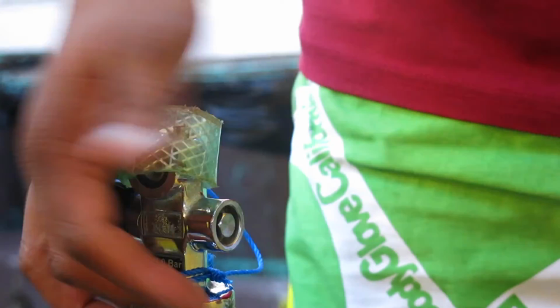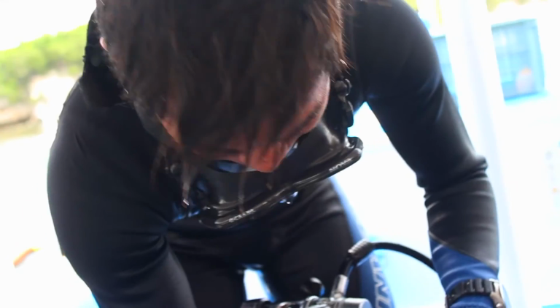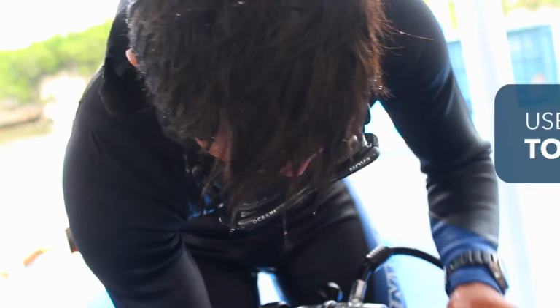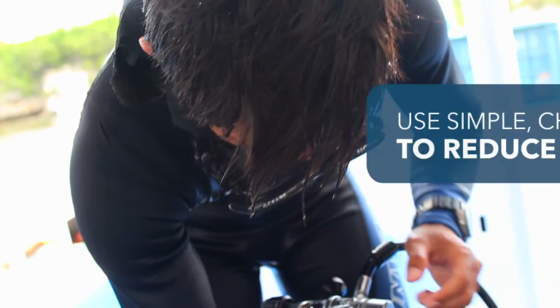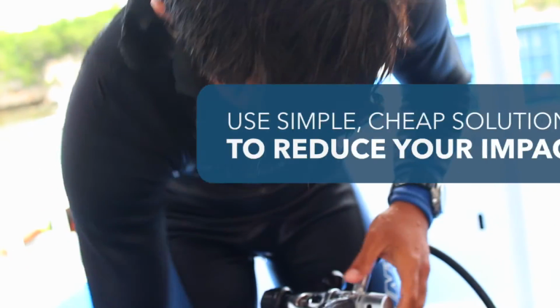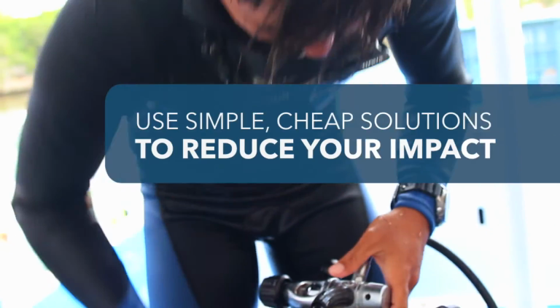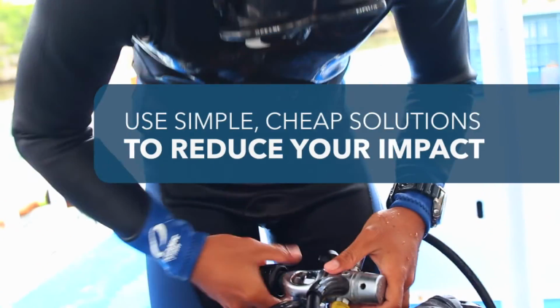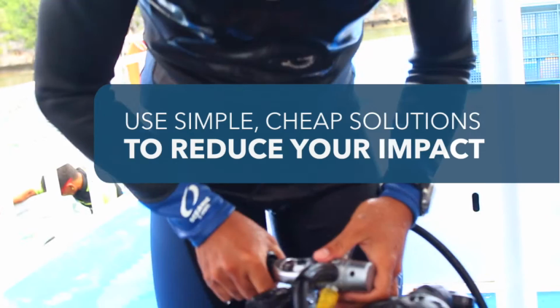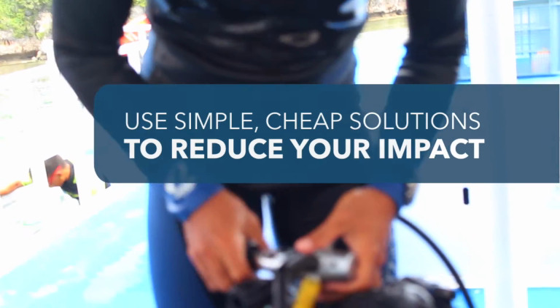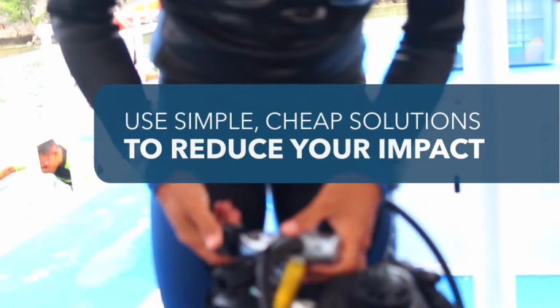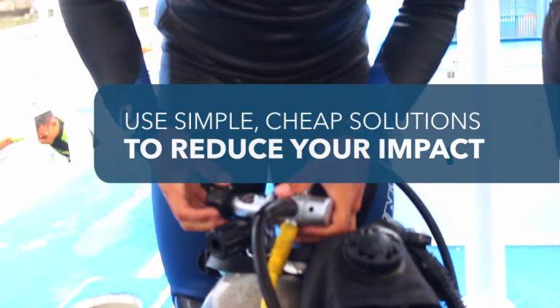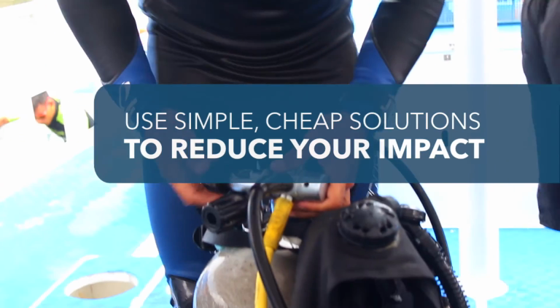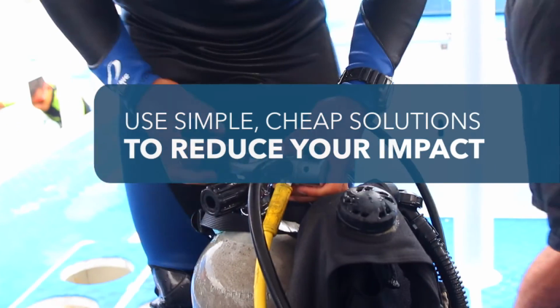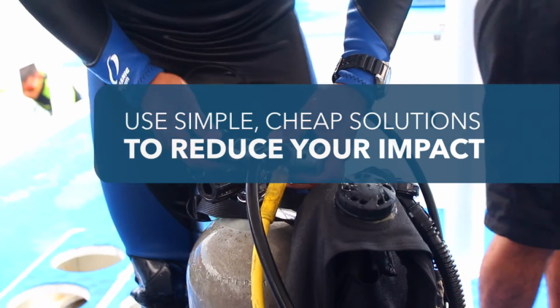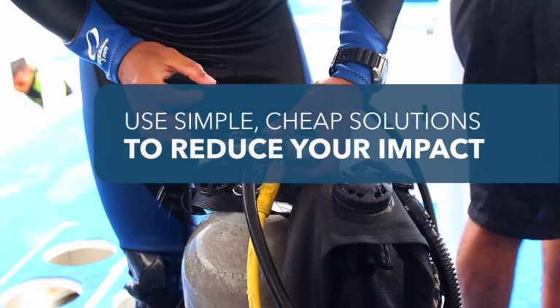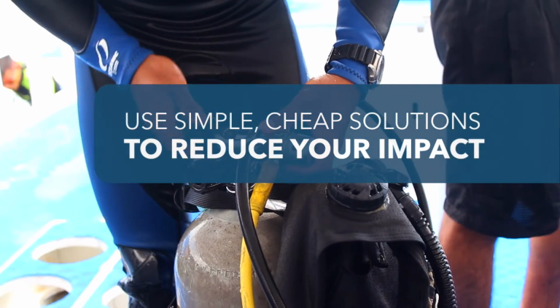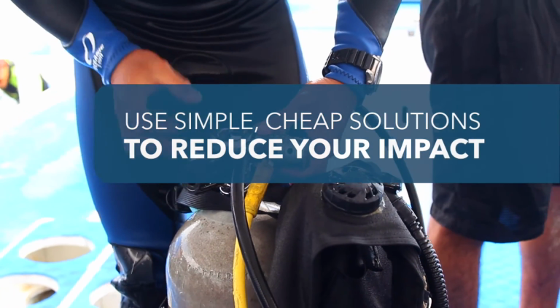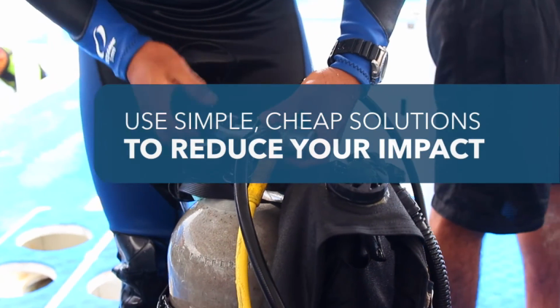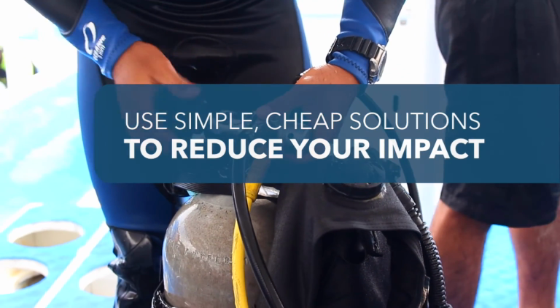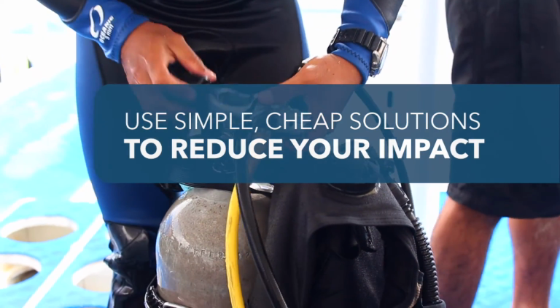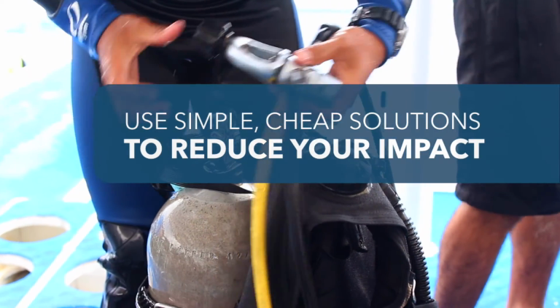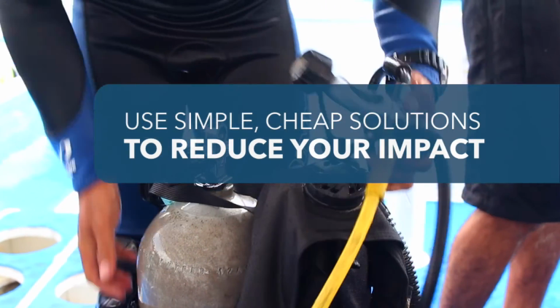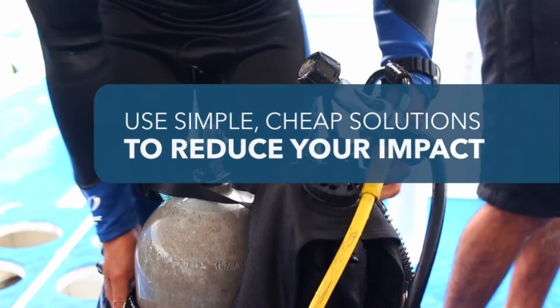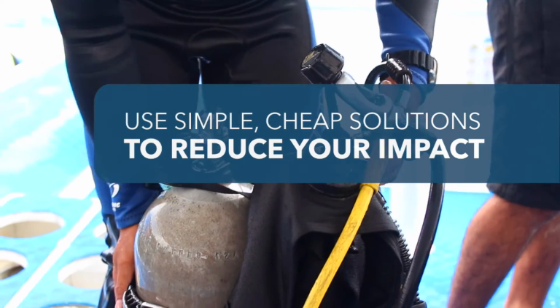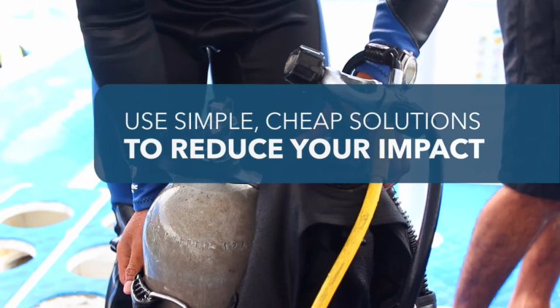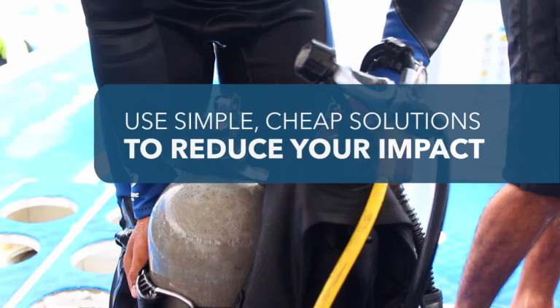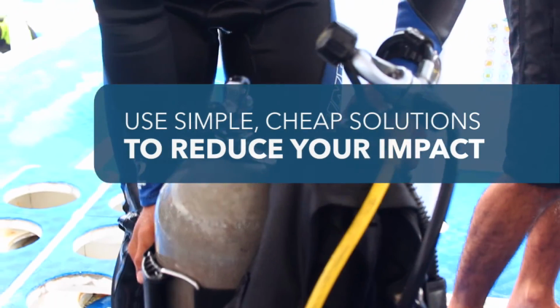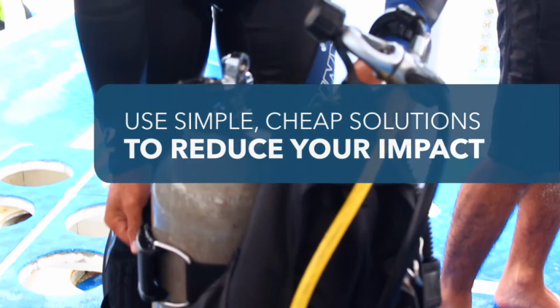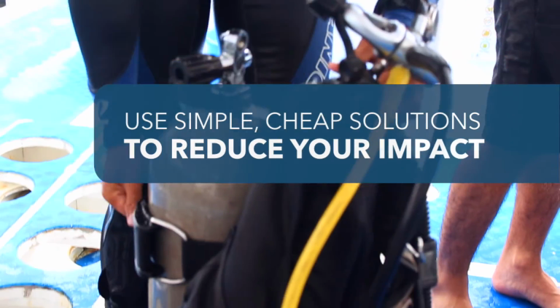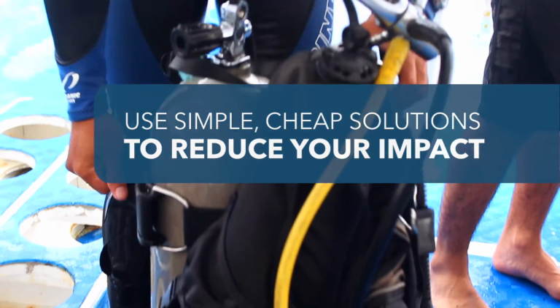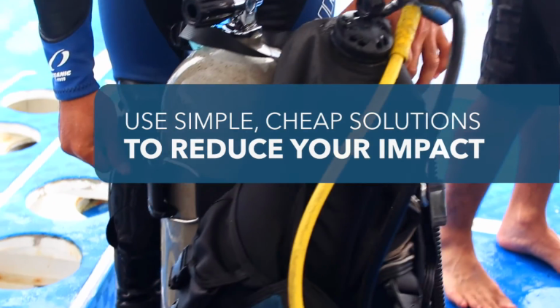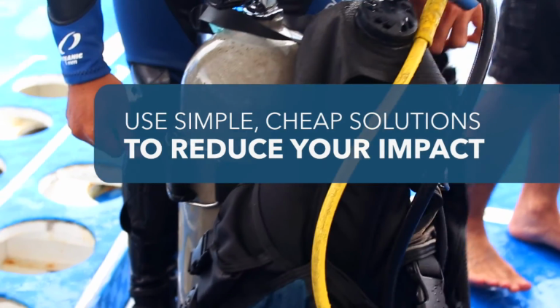Use these cheap and simple solutions to make sure that none of your divers add to the growing threat of marine debris.